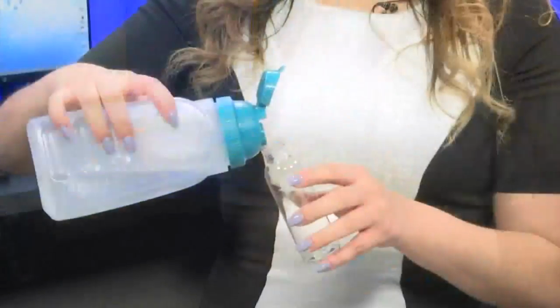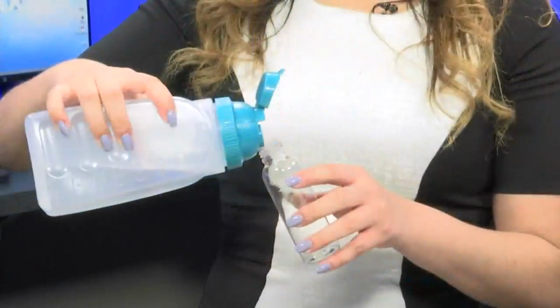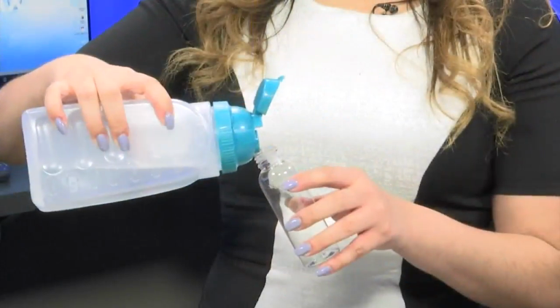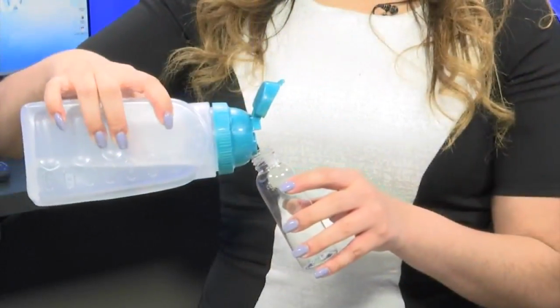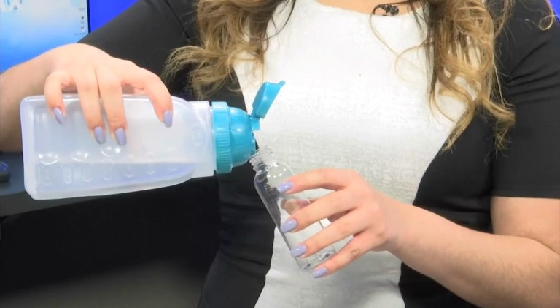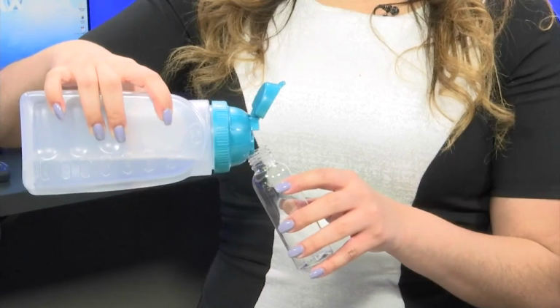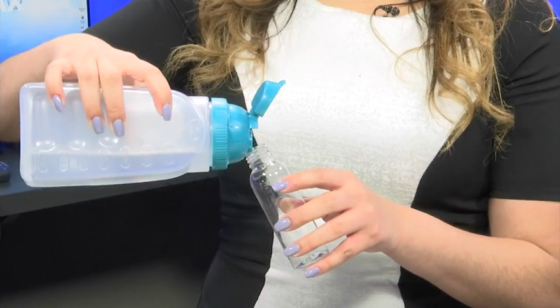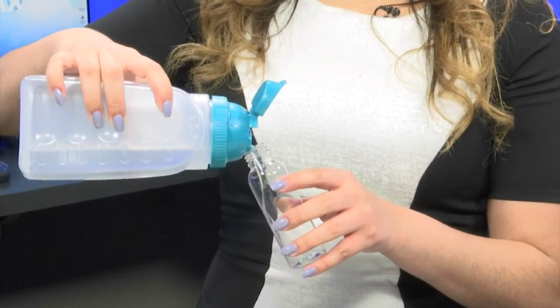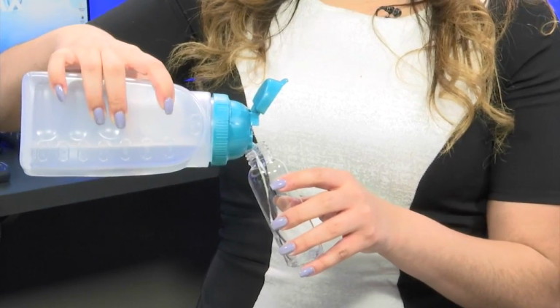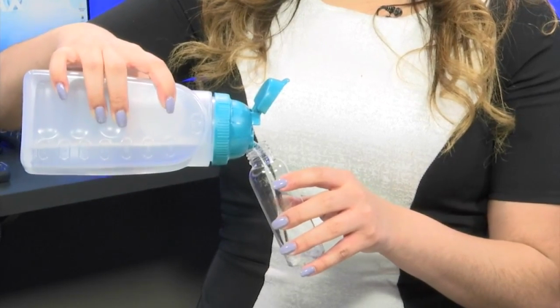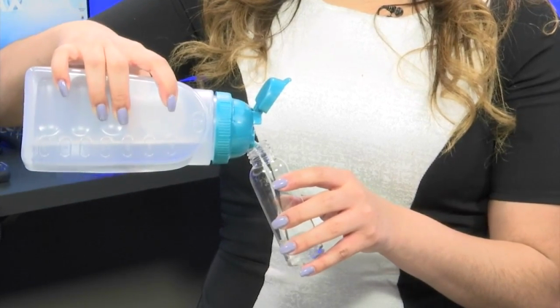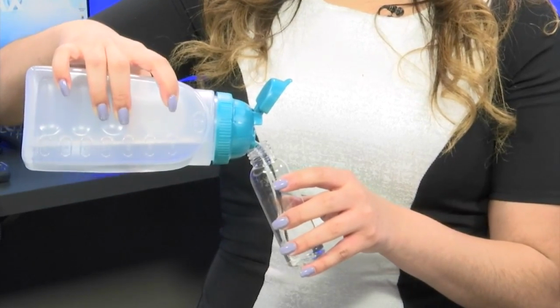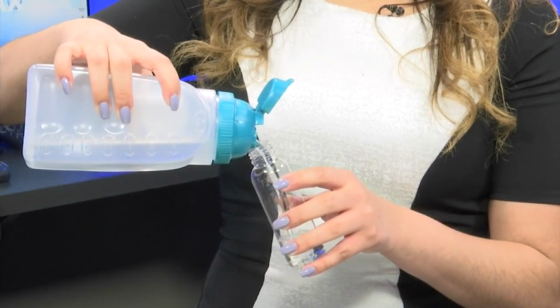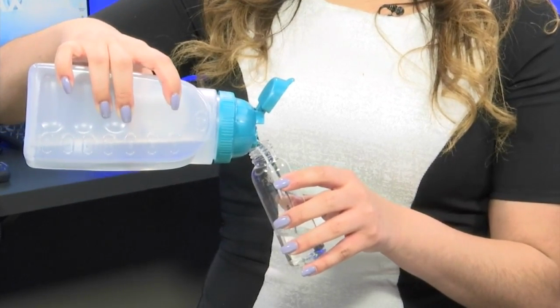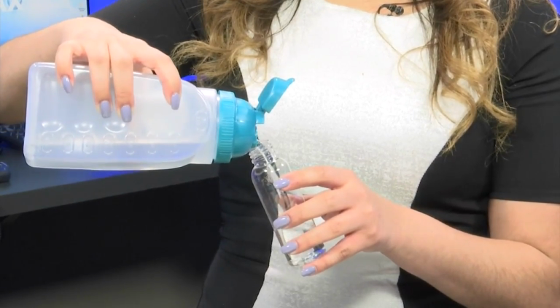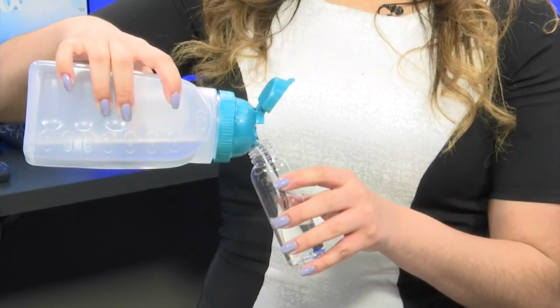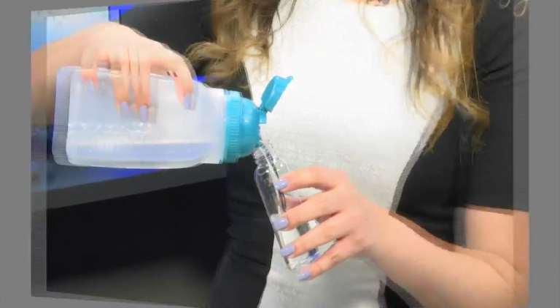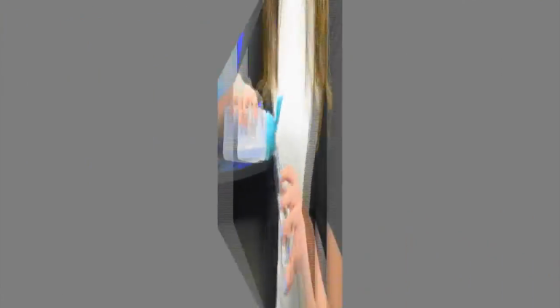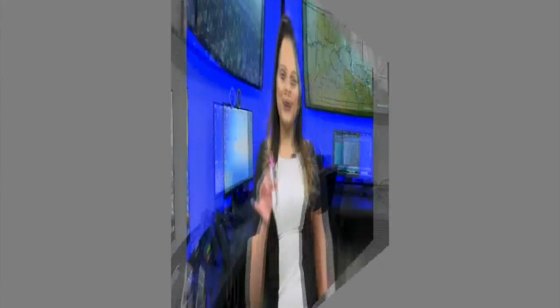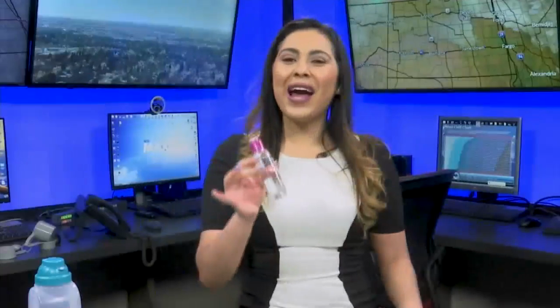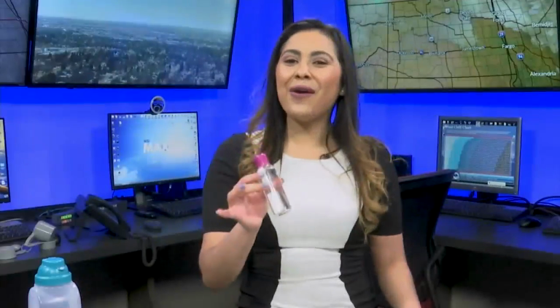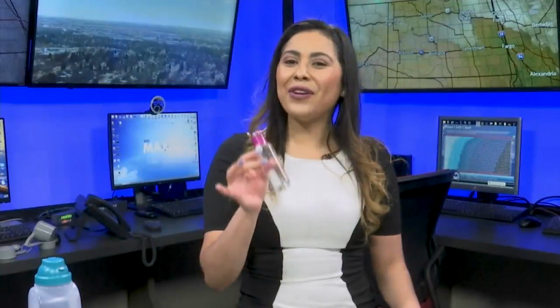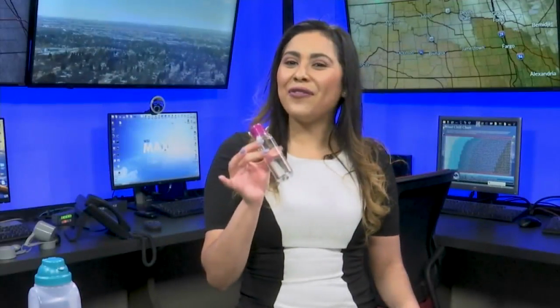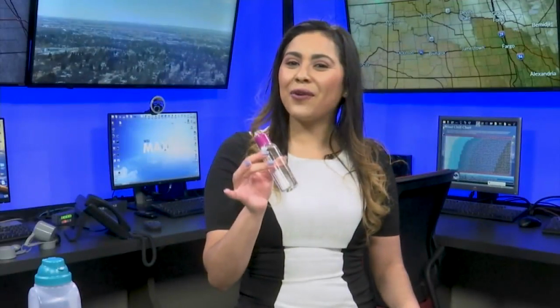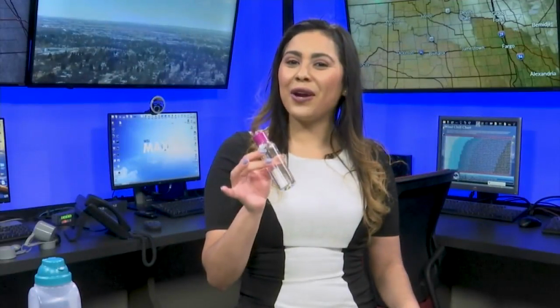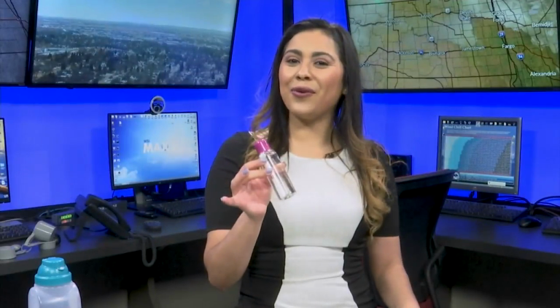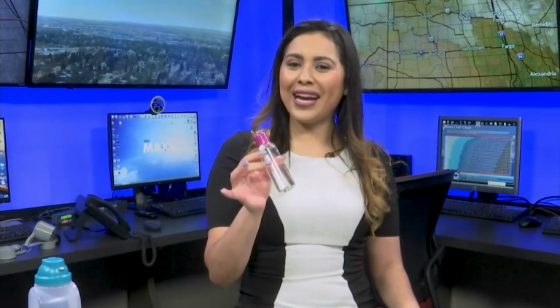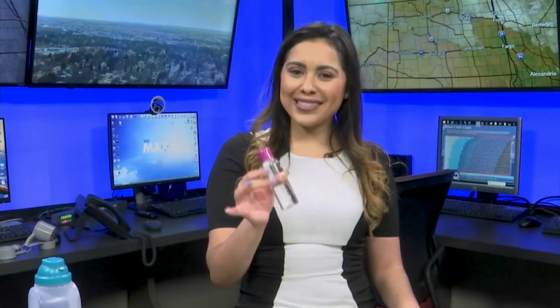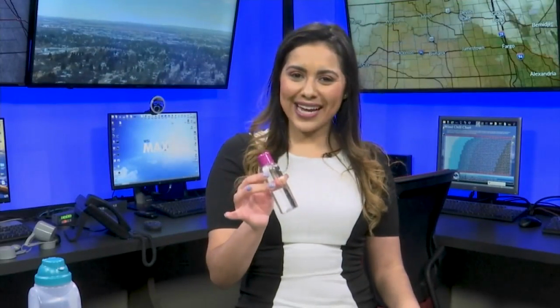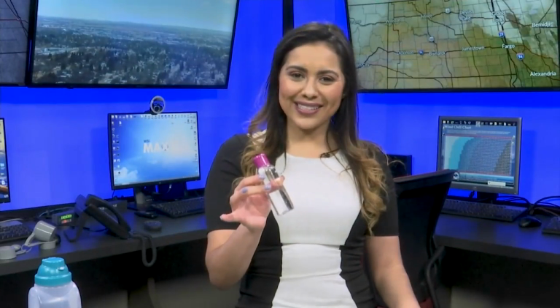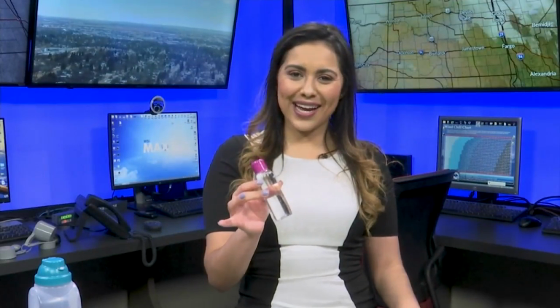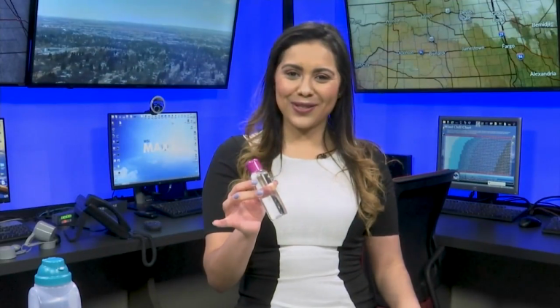Lastly, just pour it into the travel-sized containers. You now have your very own hand sanitizer.